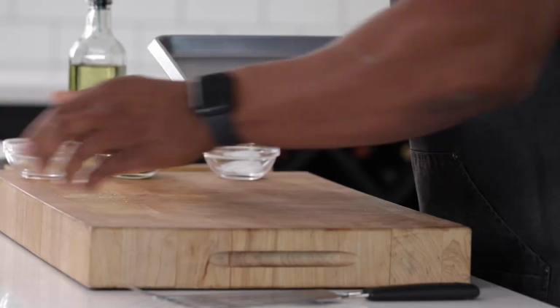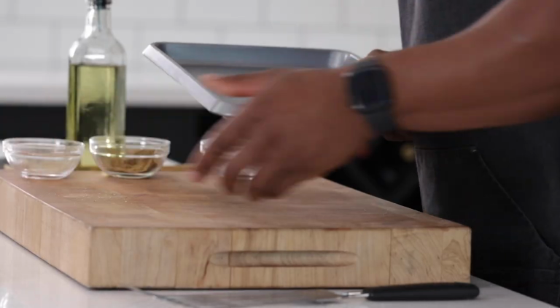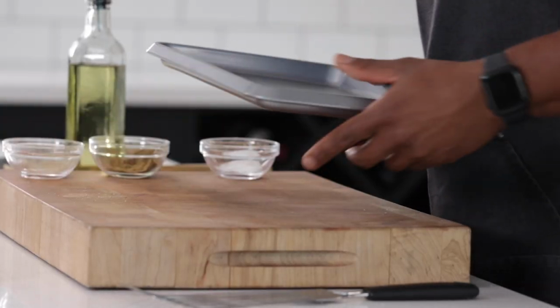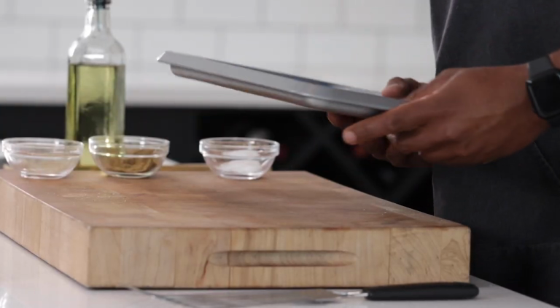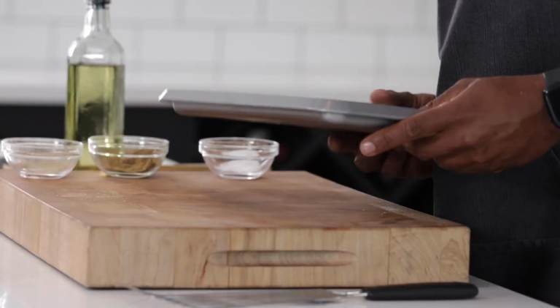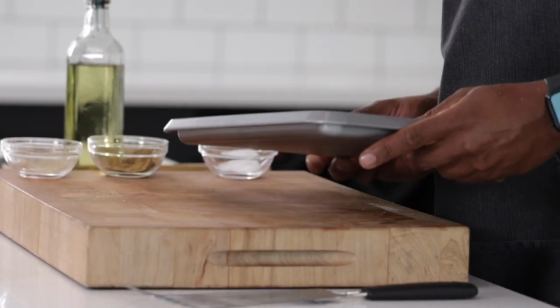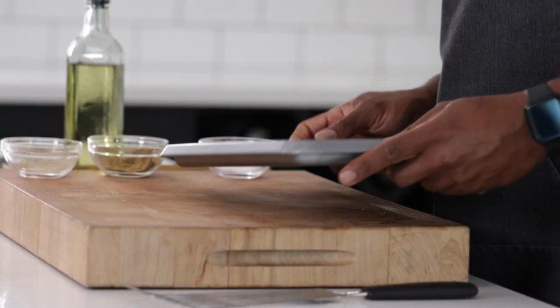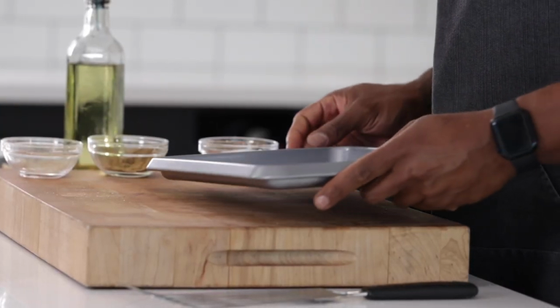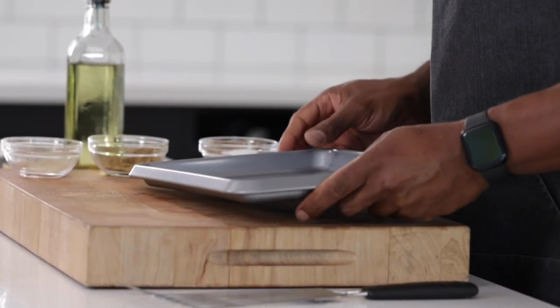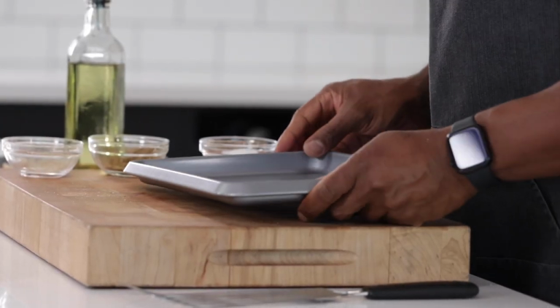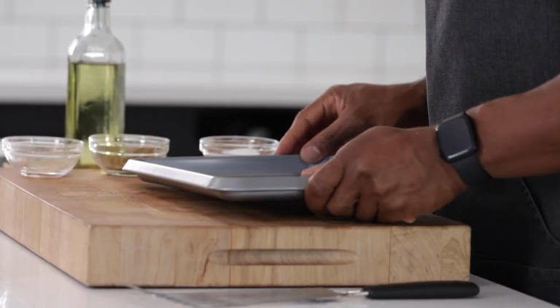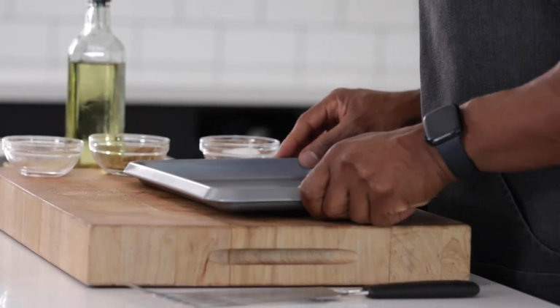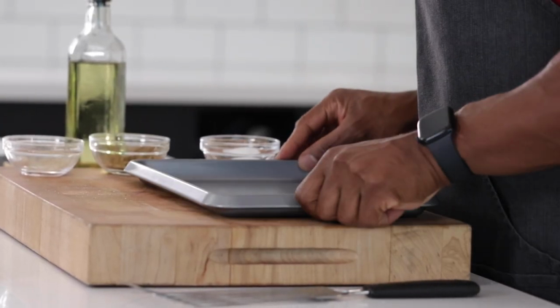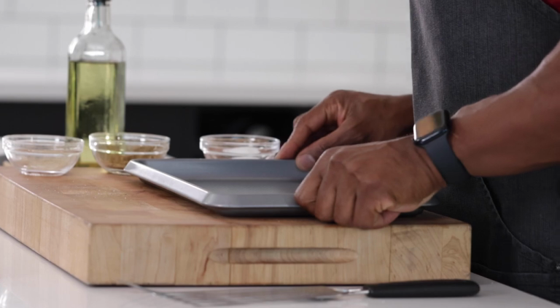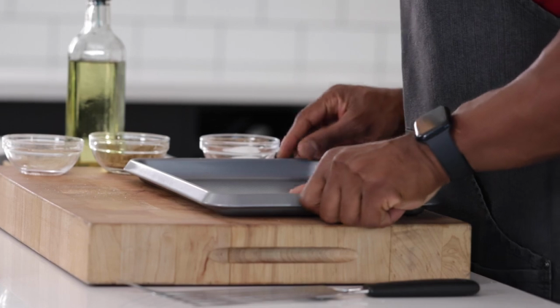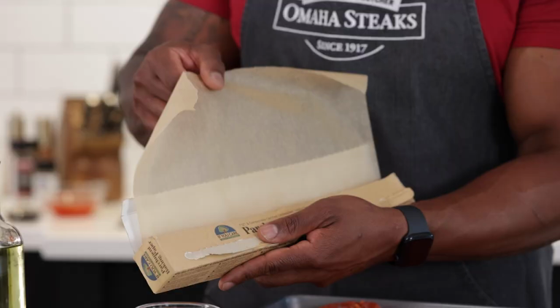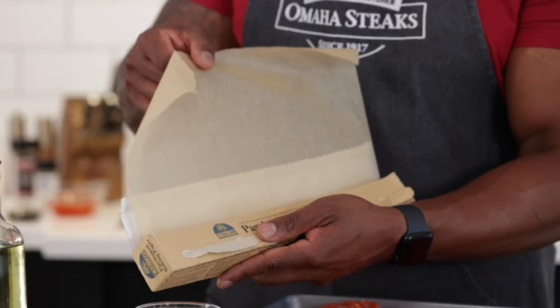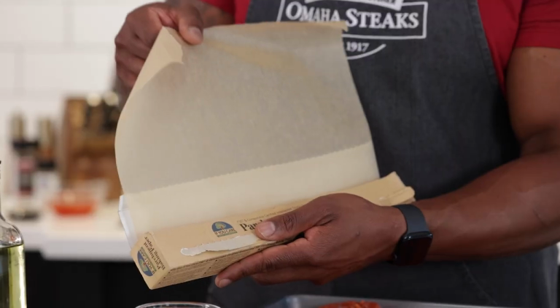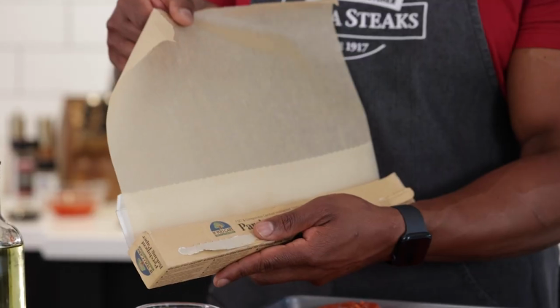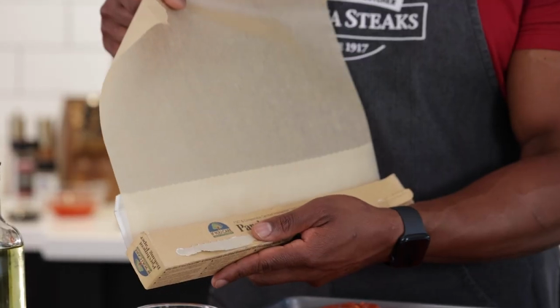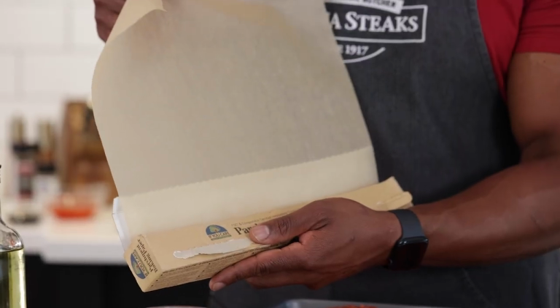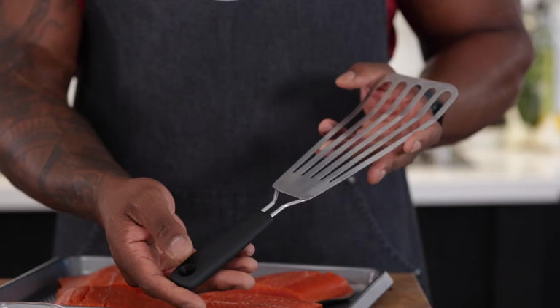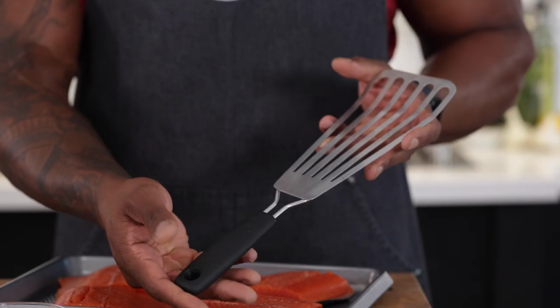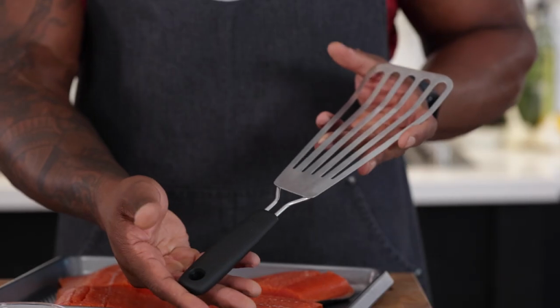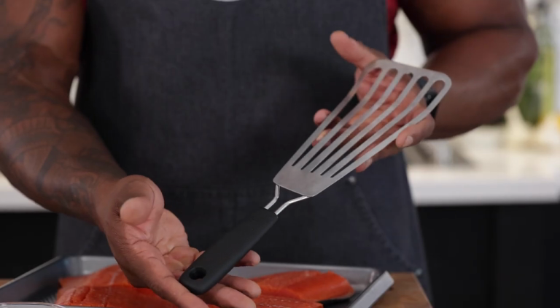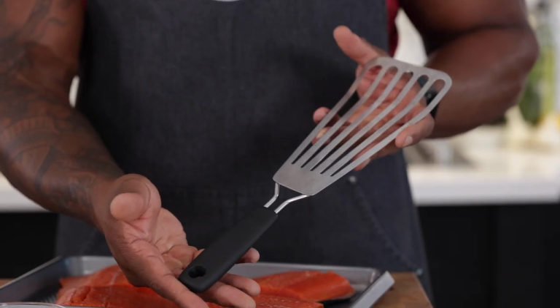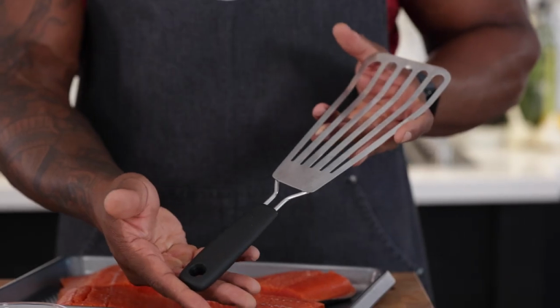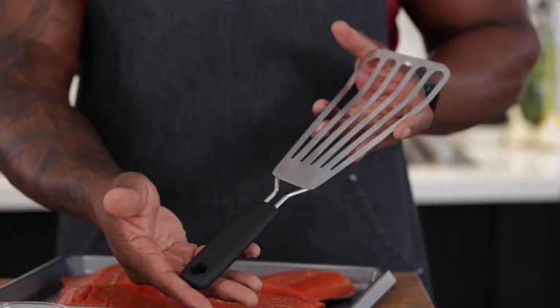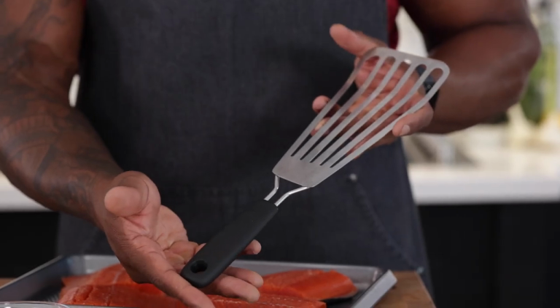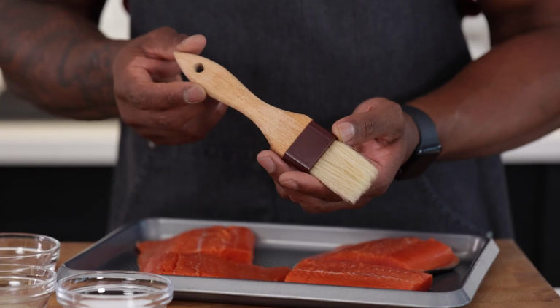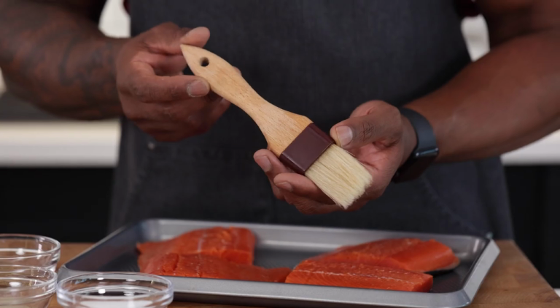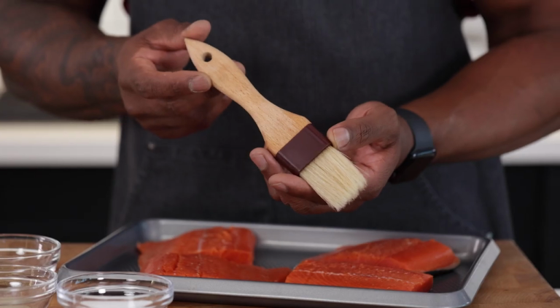Tools you're going to need today include a baking sheet, parchment paper, a fish spatula, and a brush.